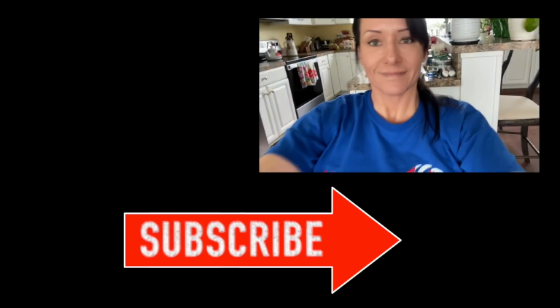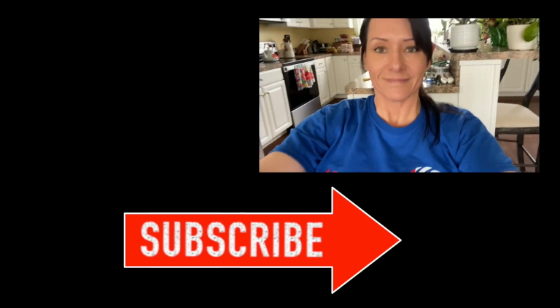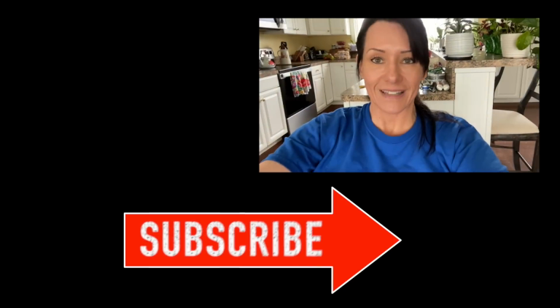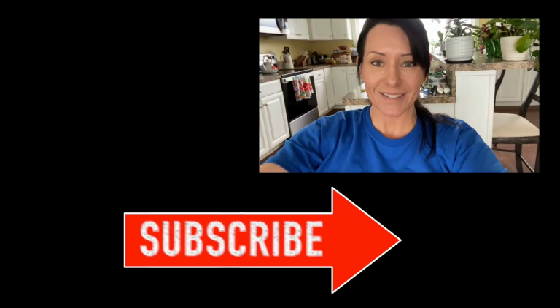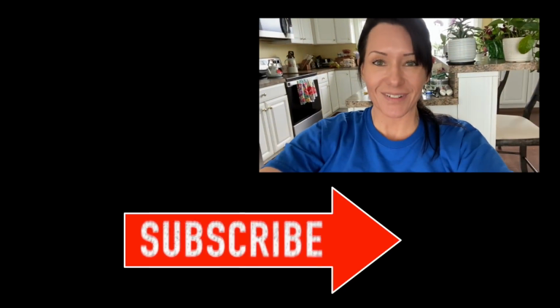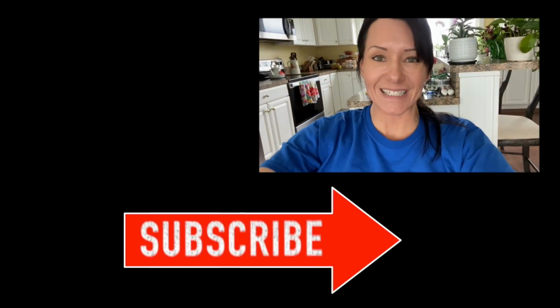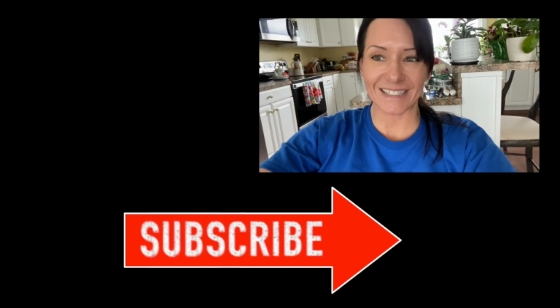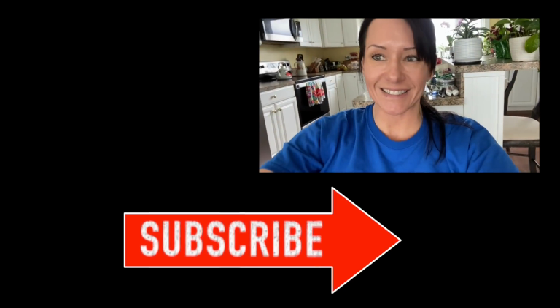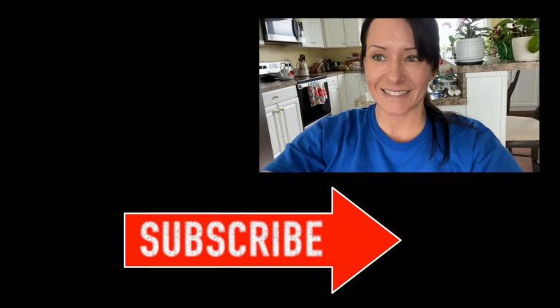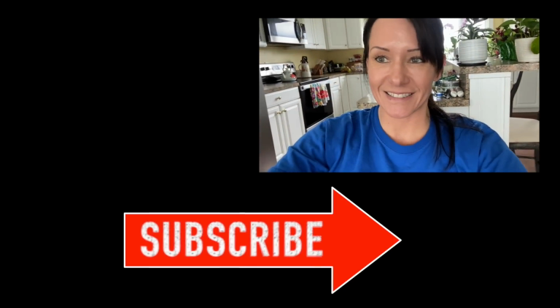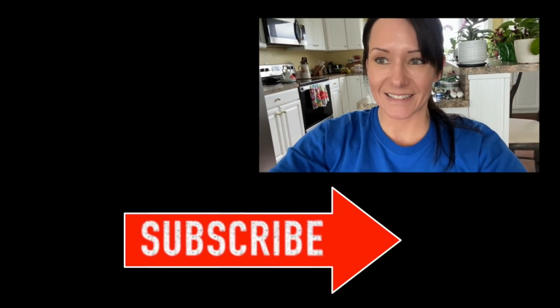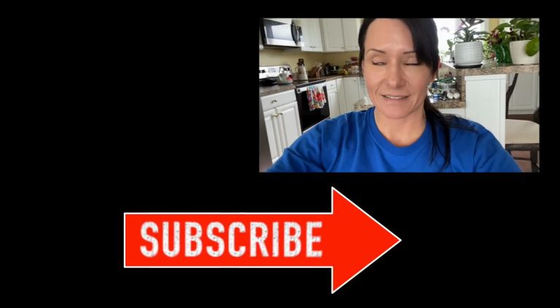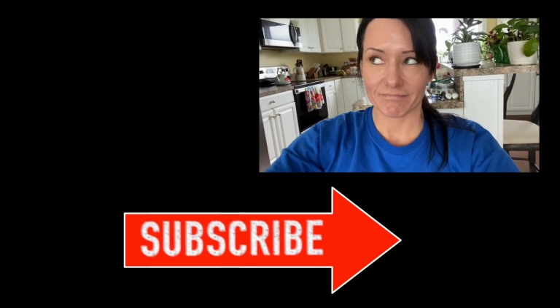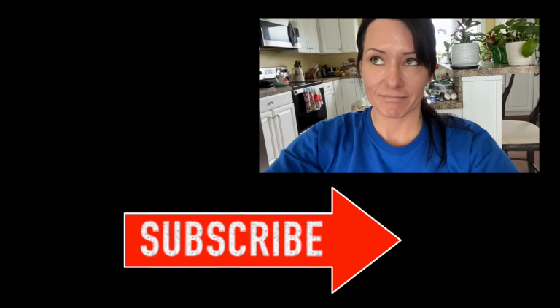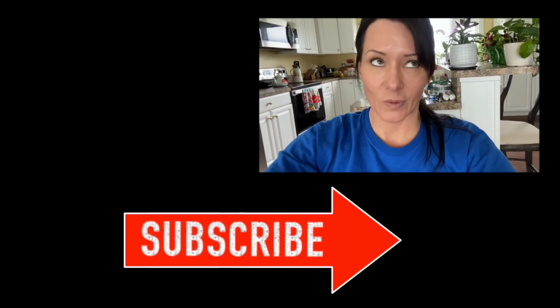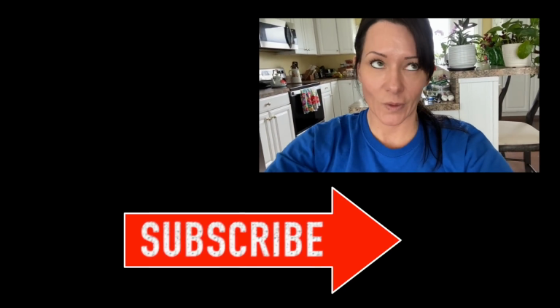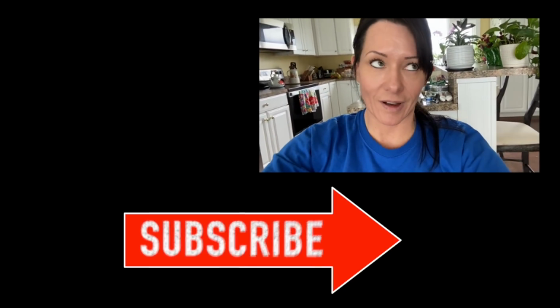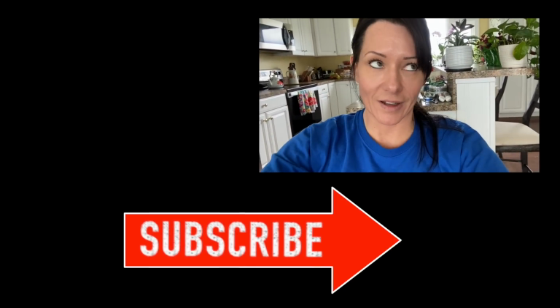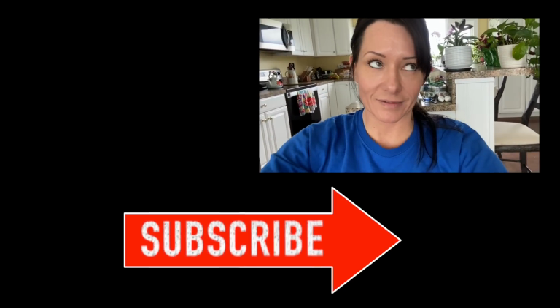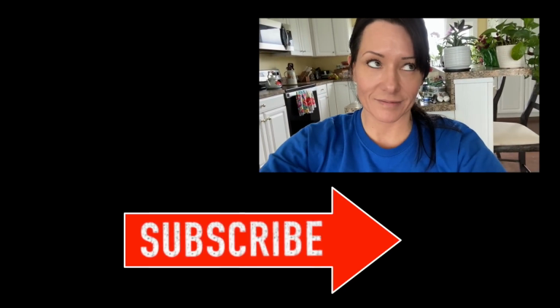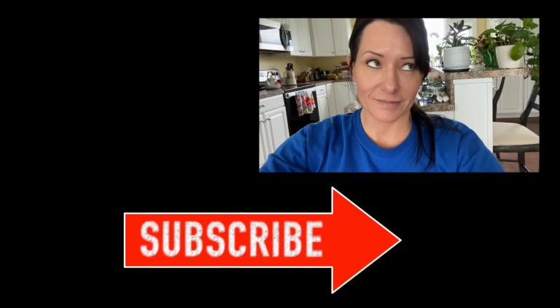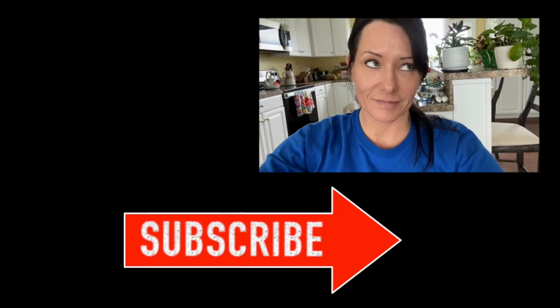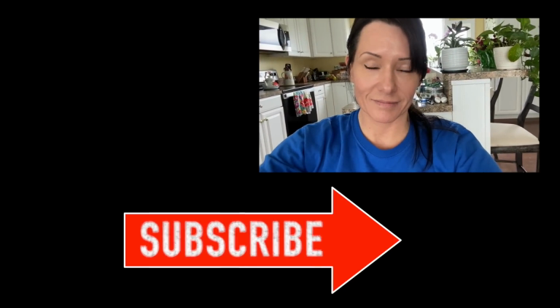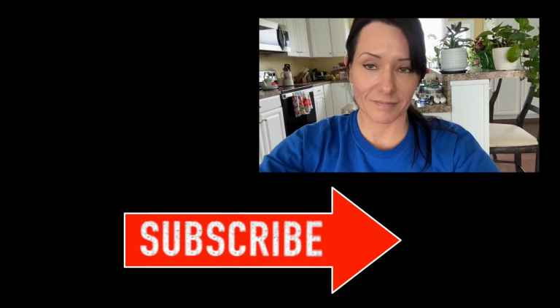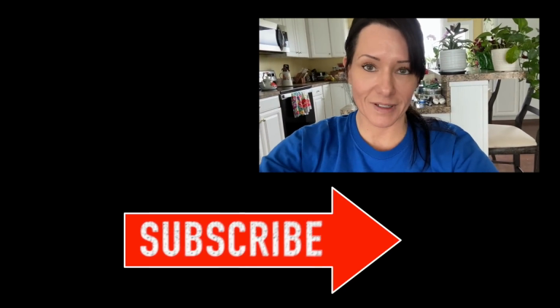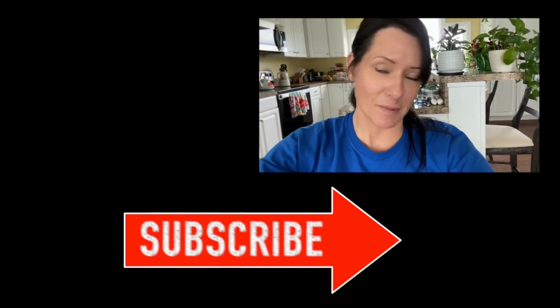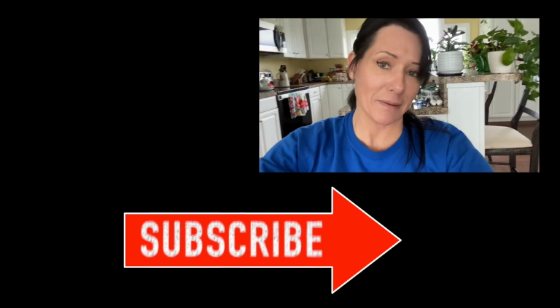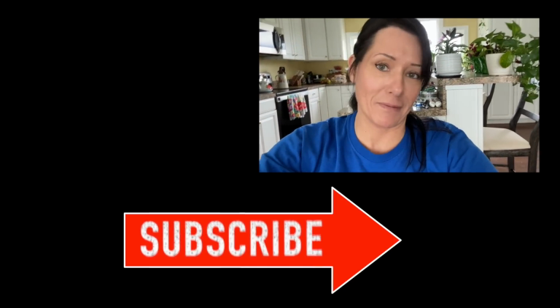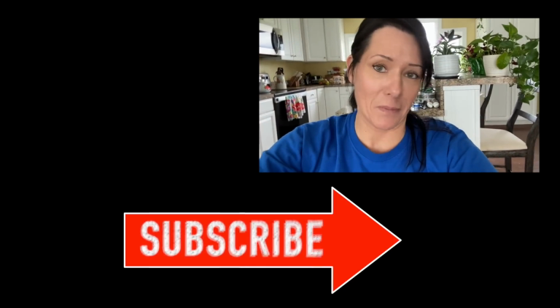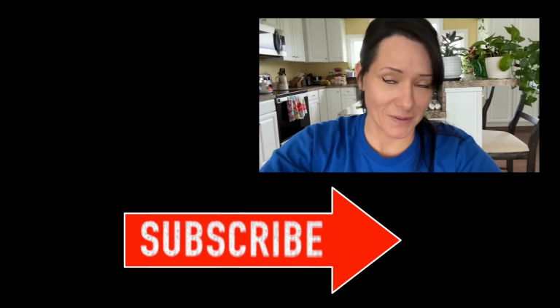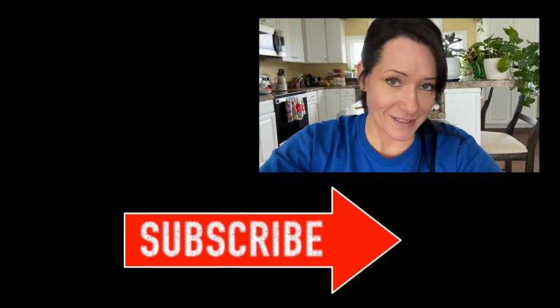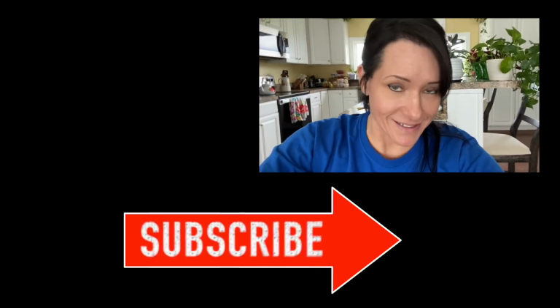Thanks for watching — or not, because I probably won't post this.